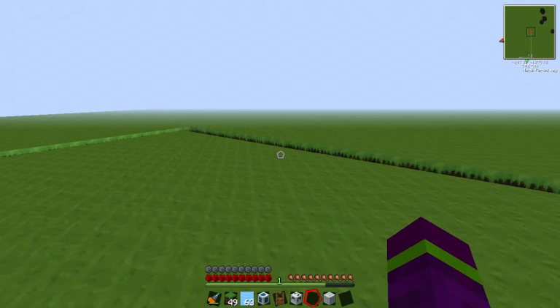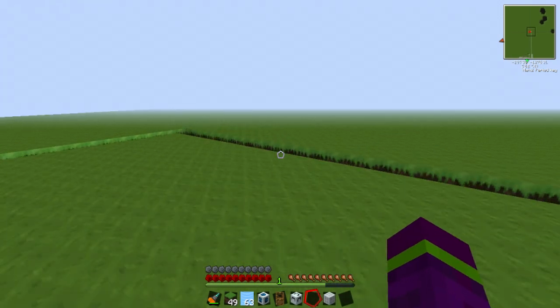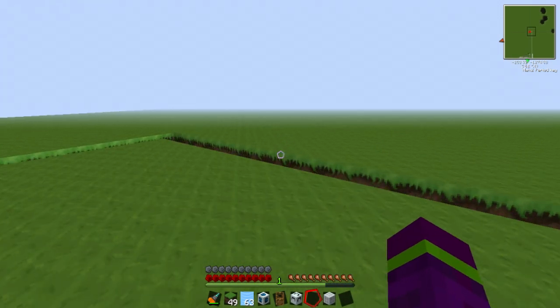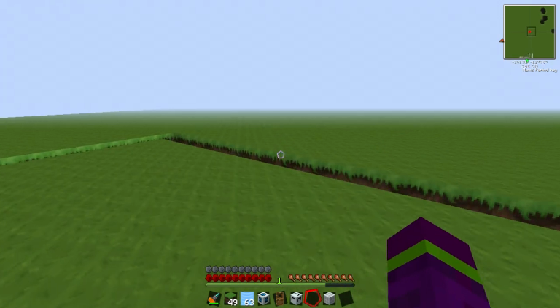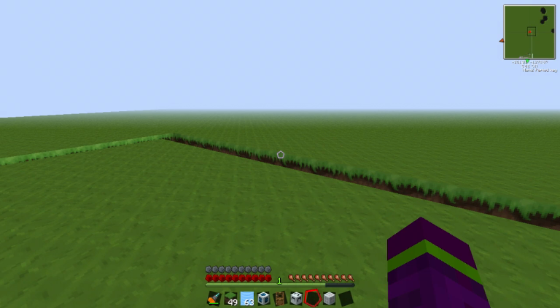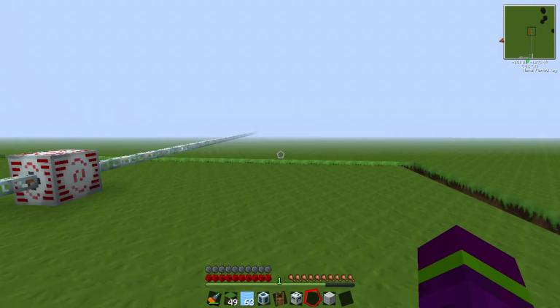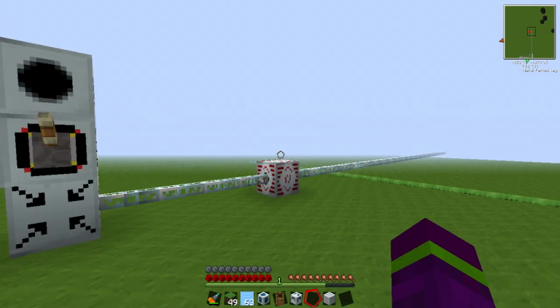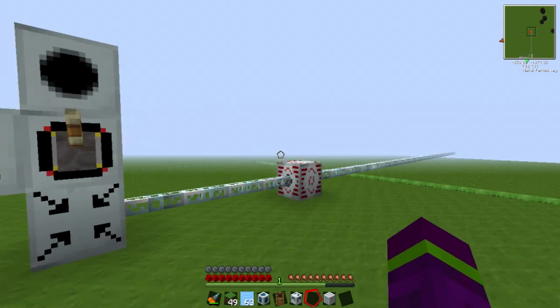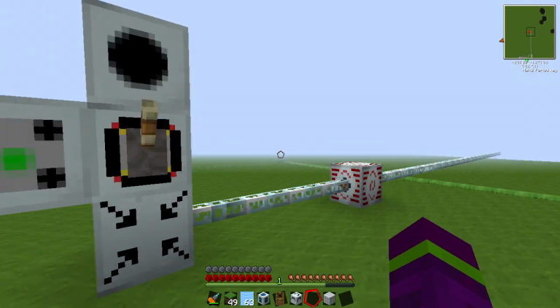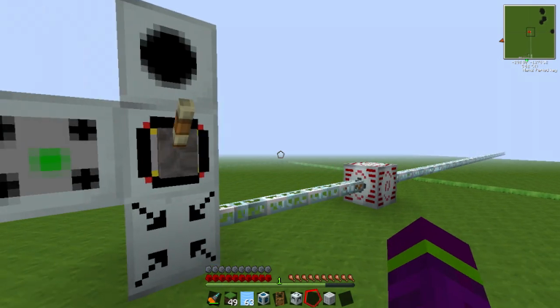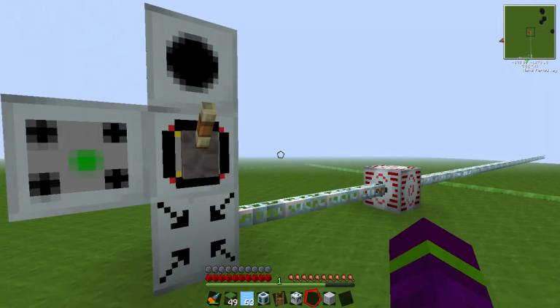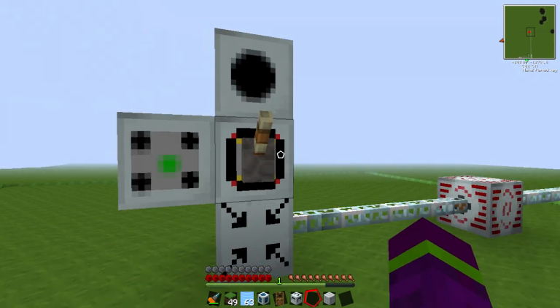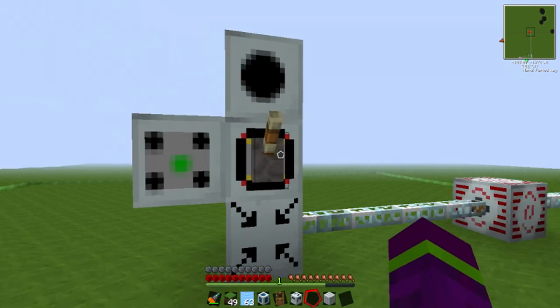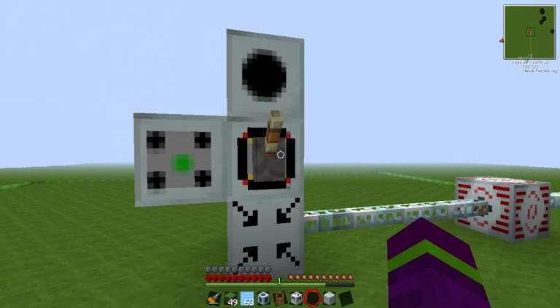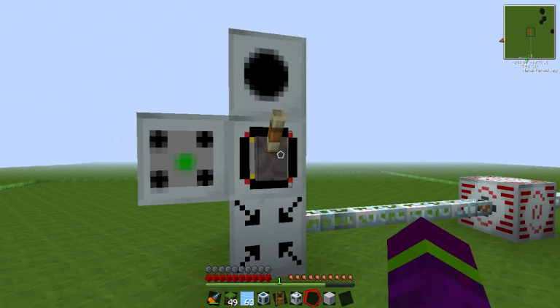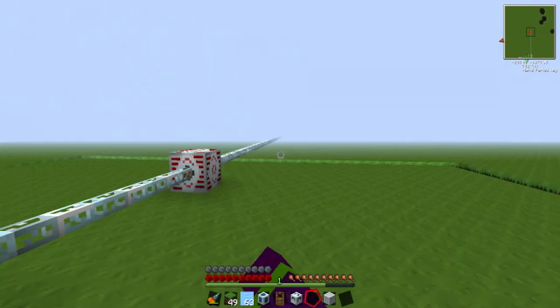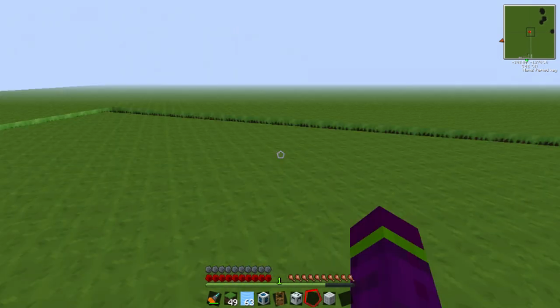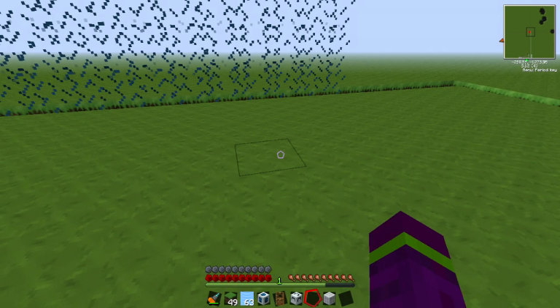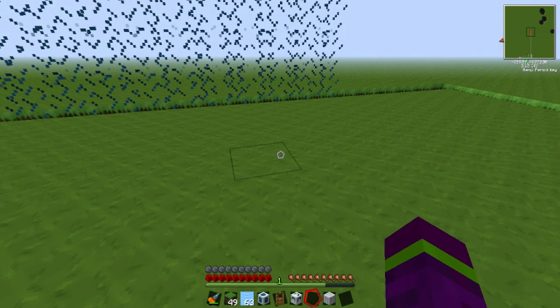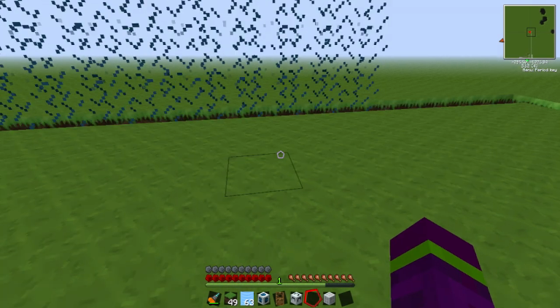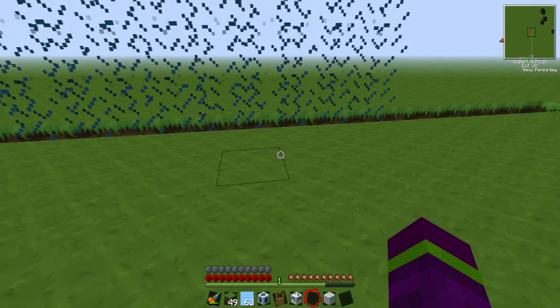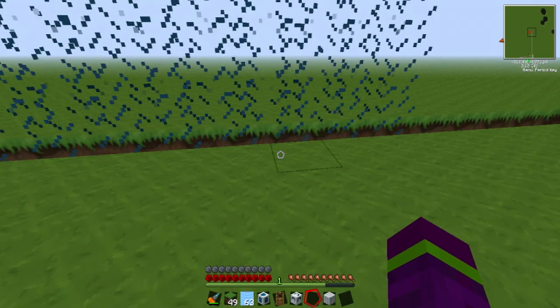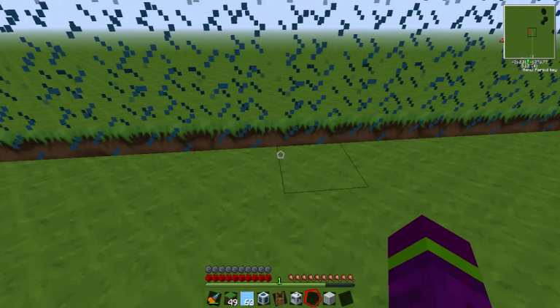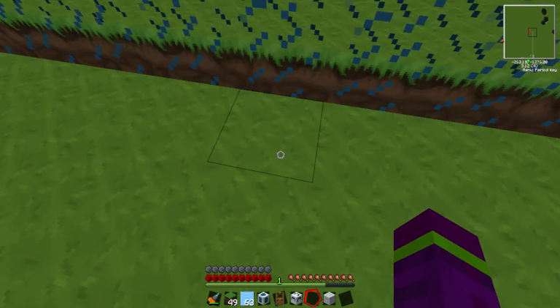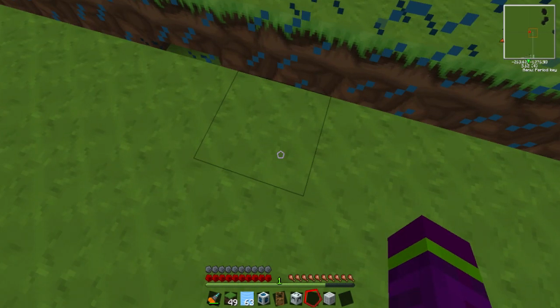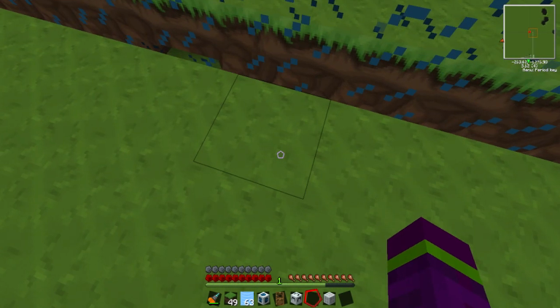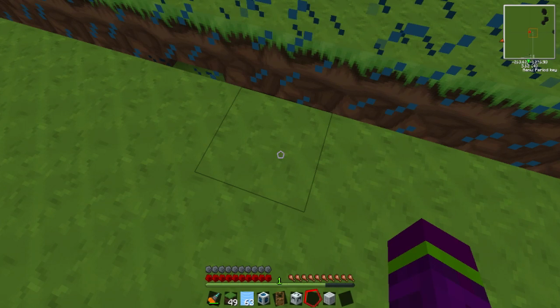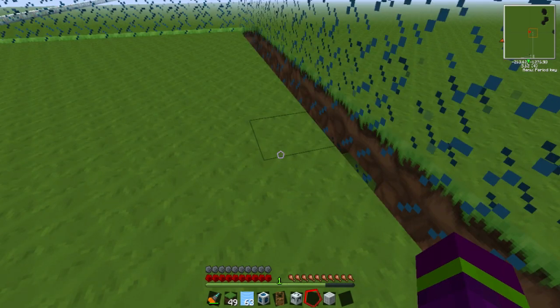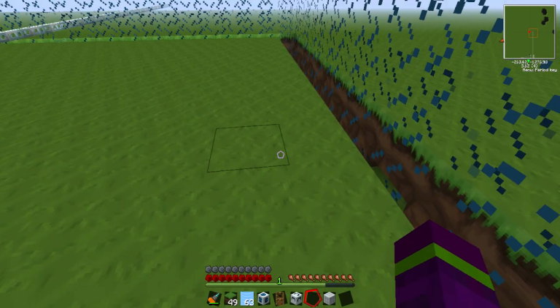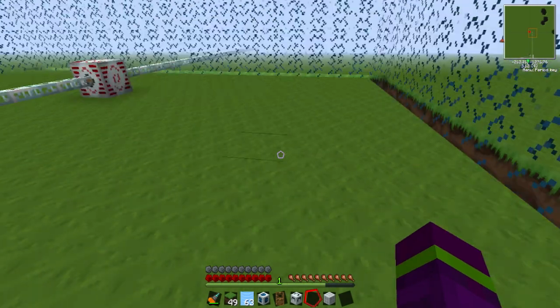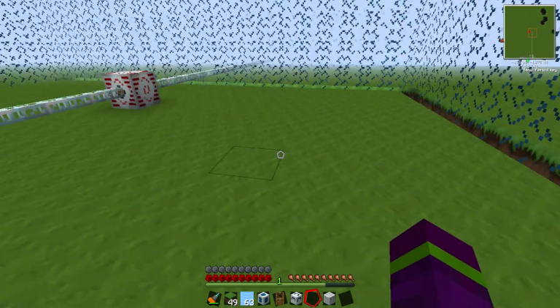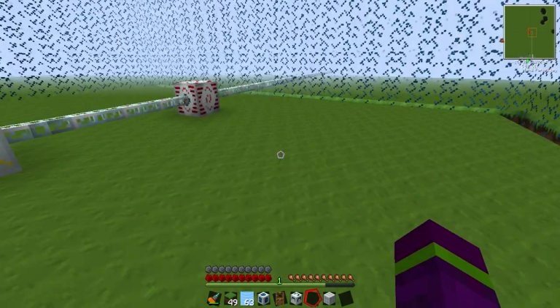And the forcefield, like before, will go all the way down, so you can't get under it, which is good.